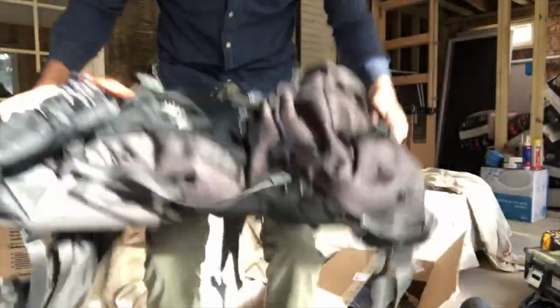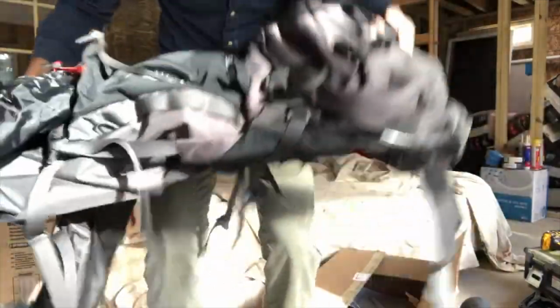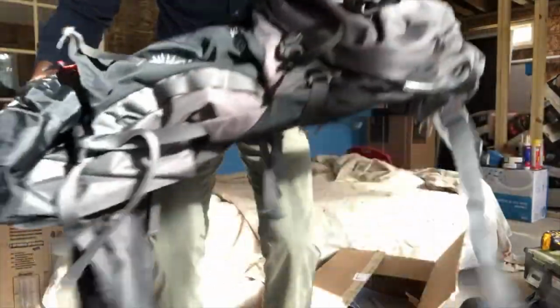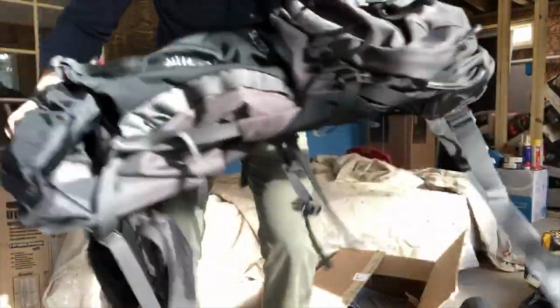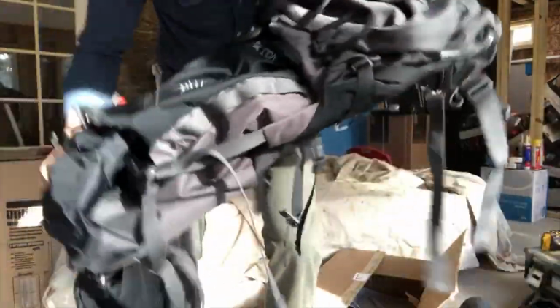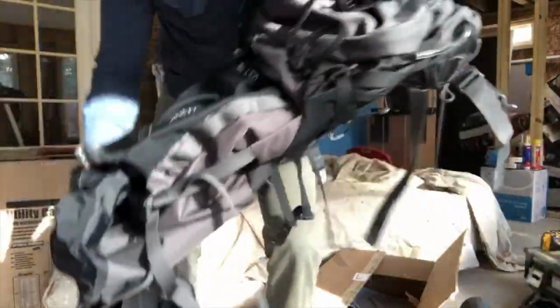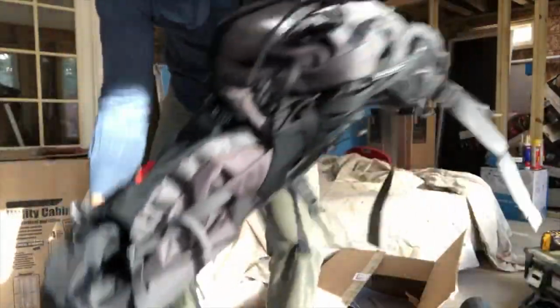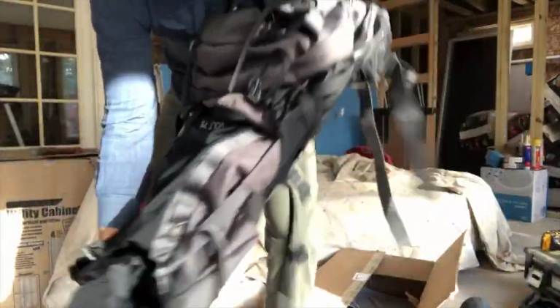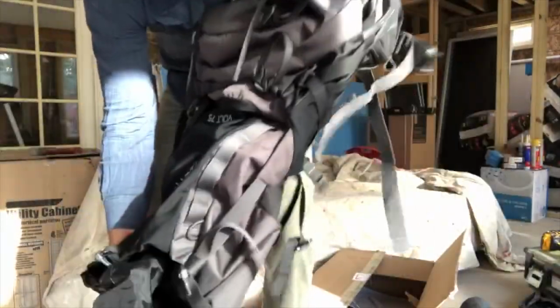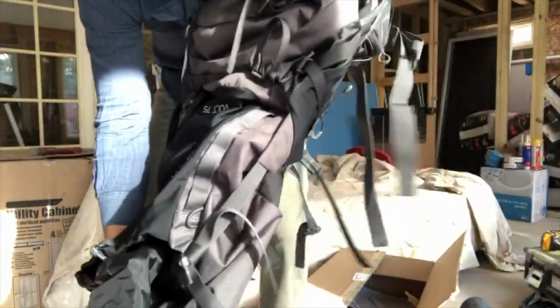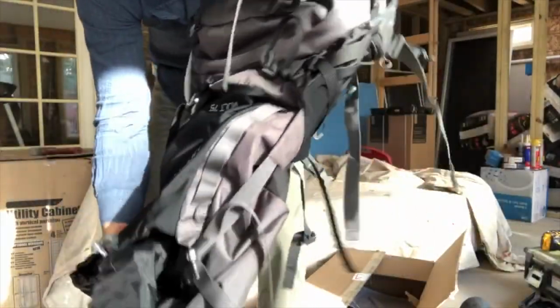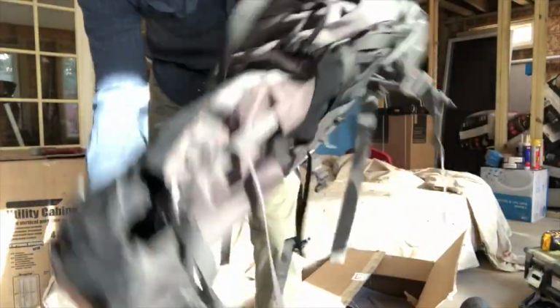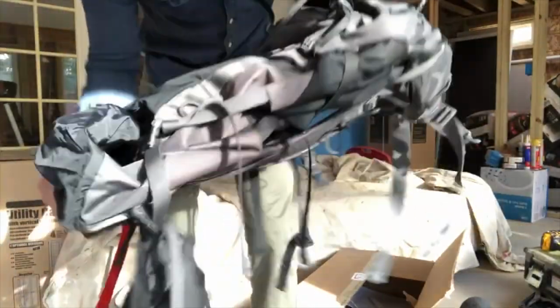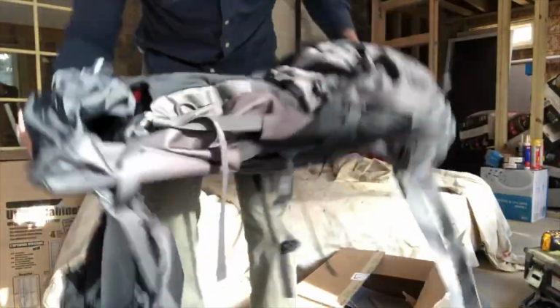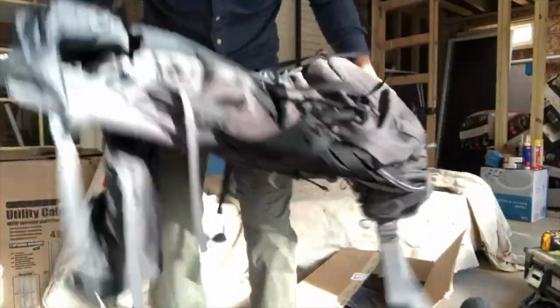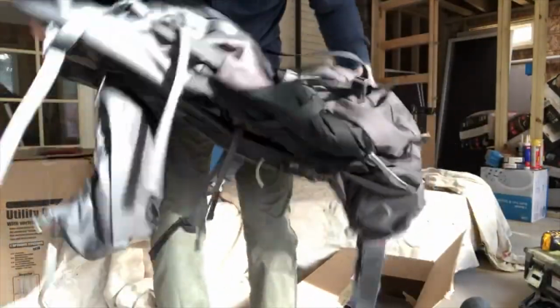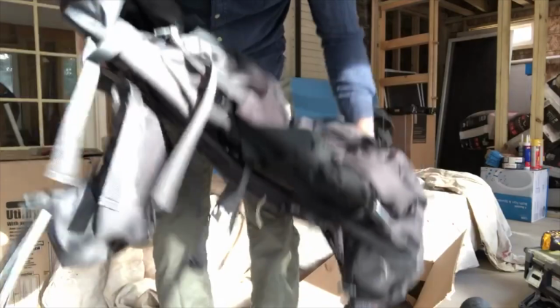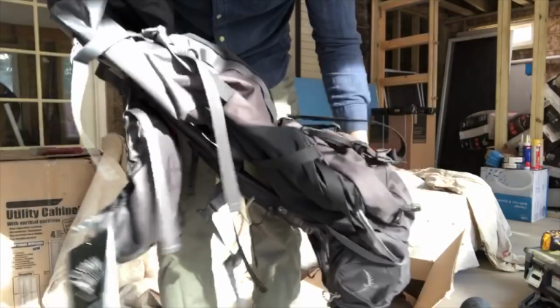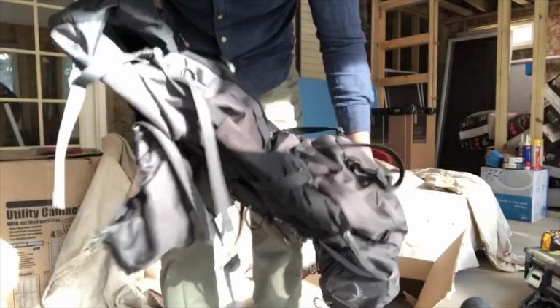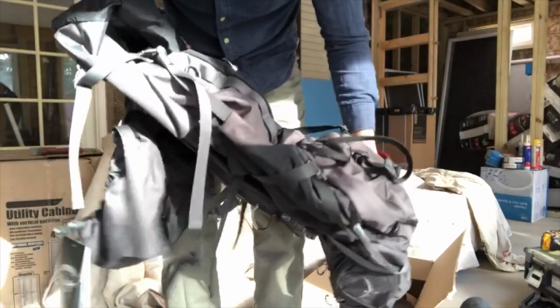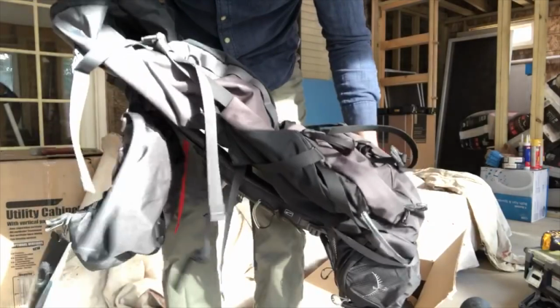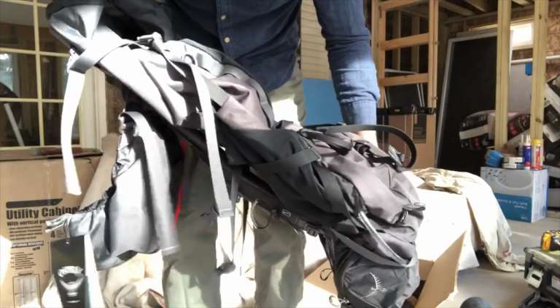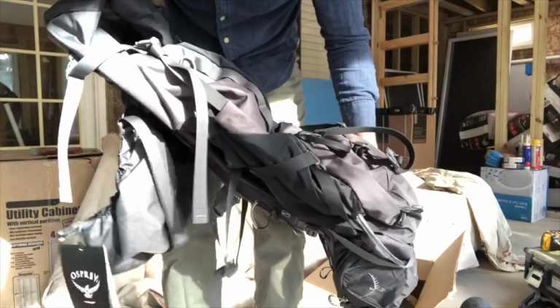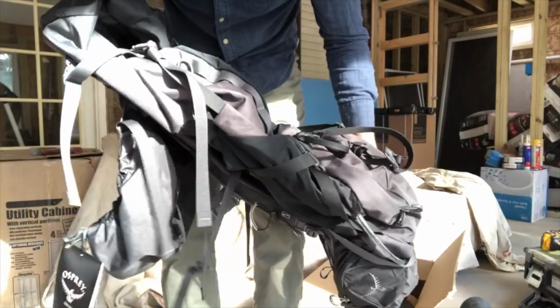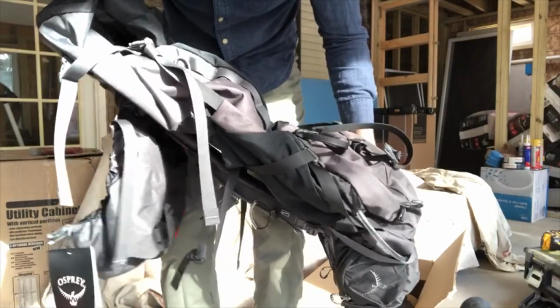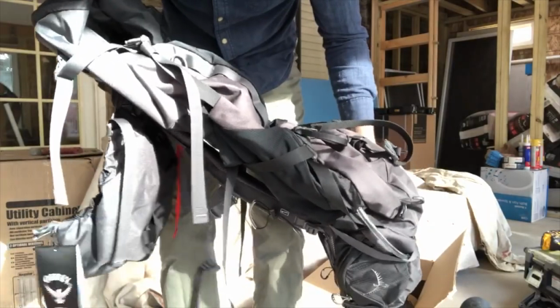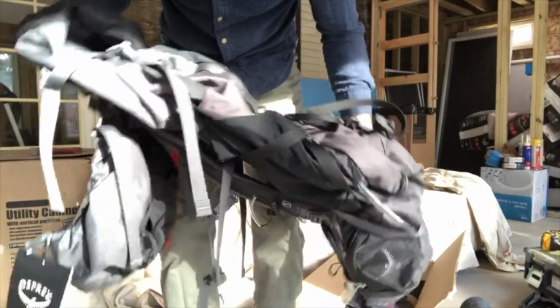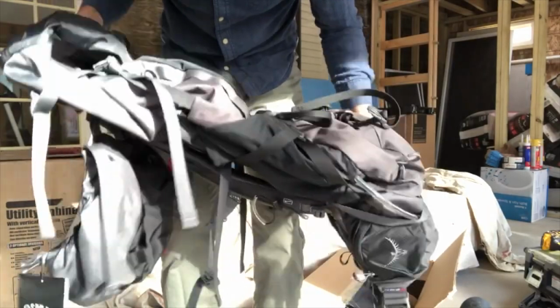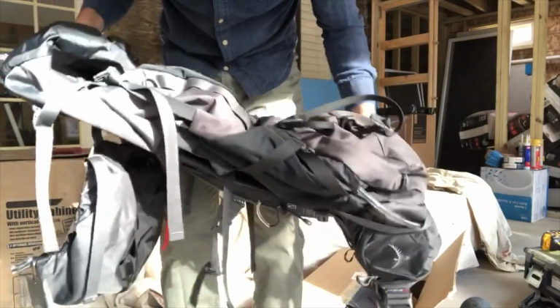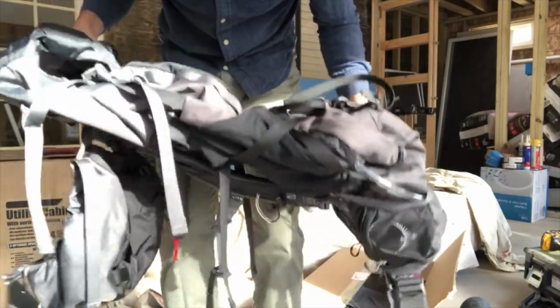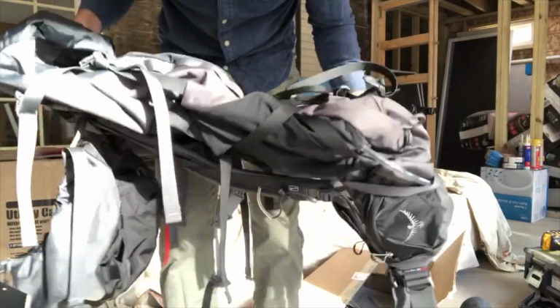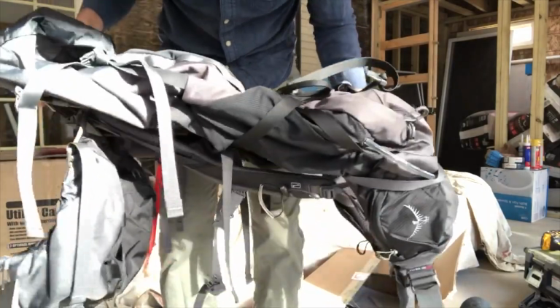So I'm going to go ahead and pack this bag and you guys can see what it looks like when it's packed.